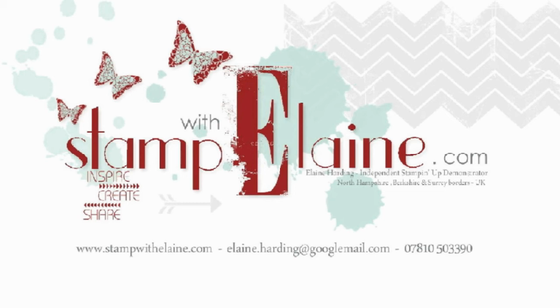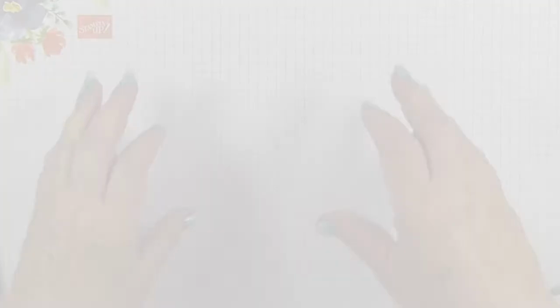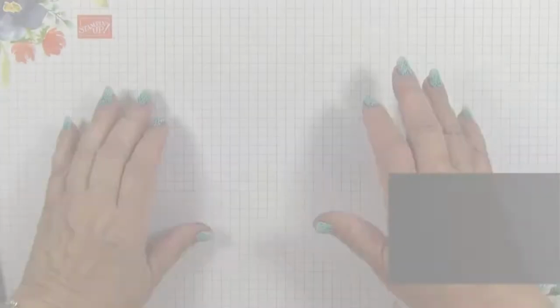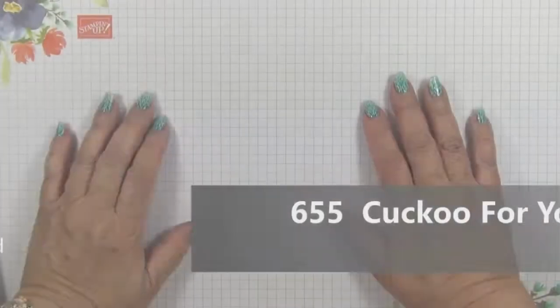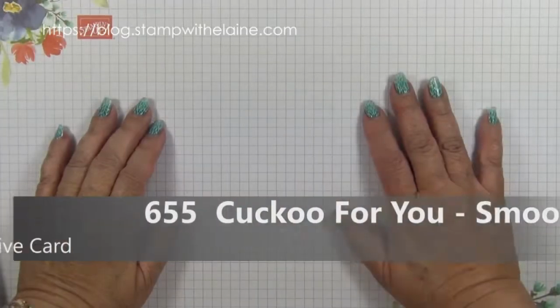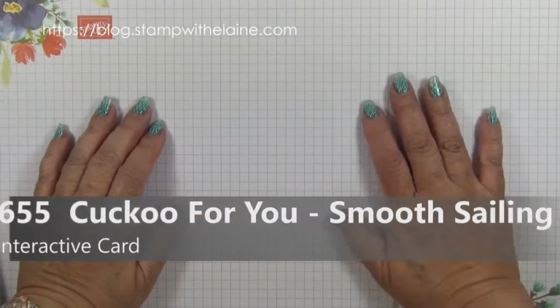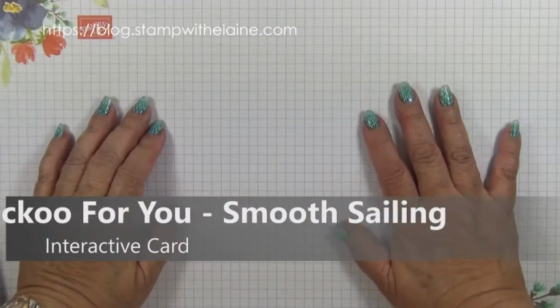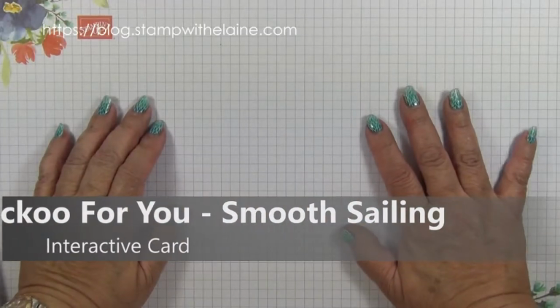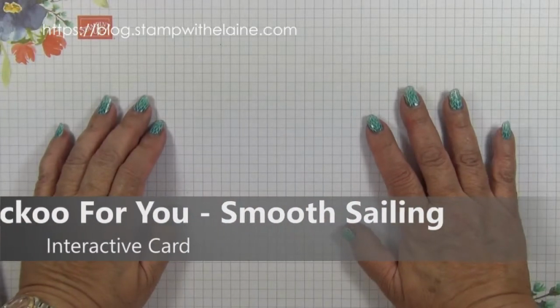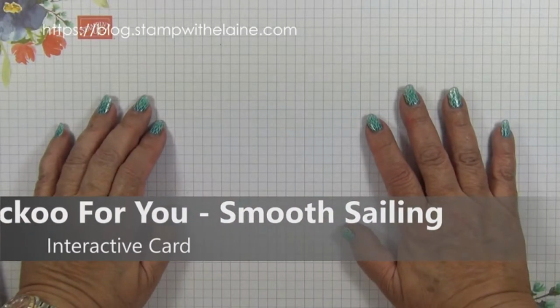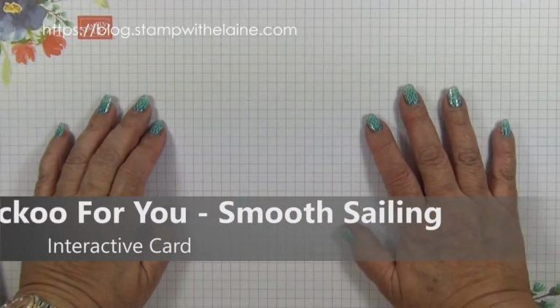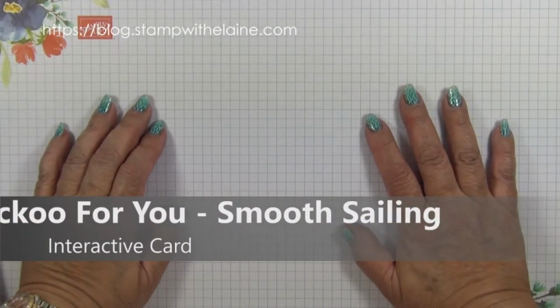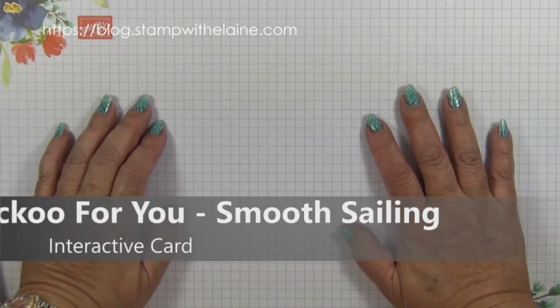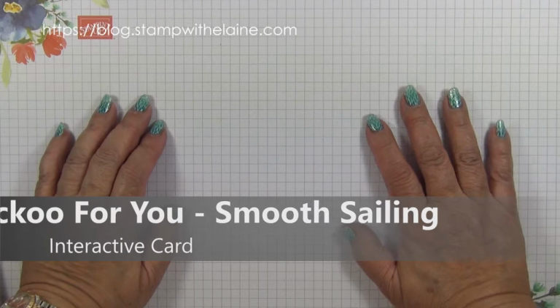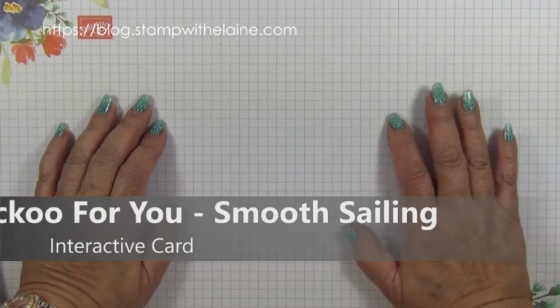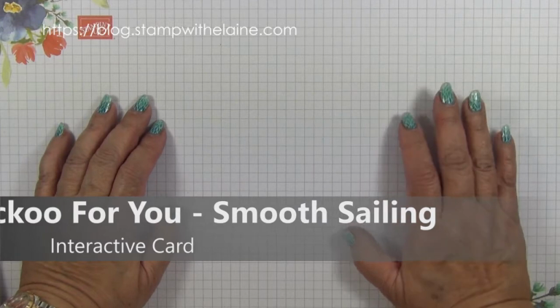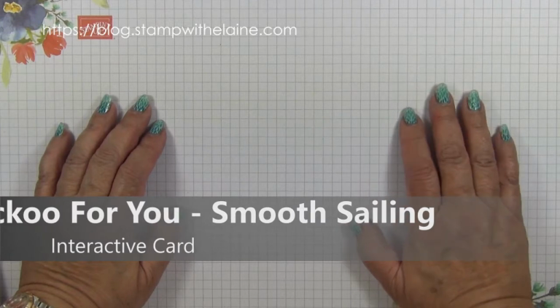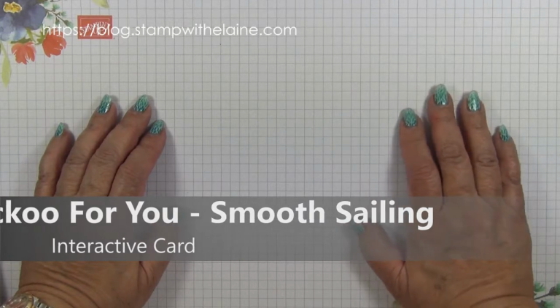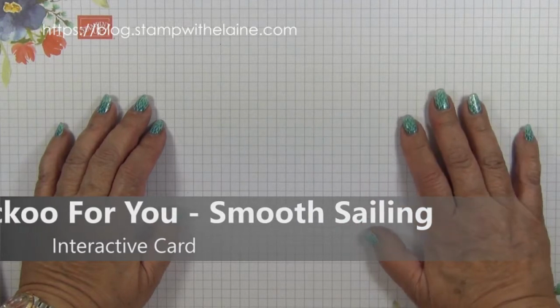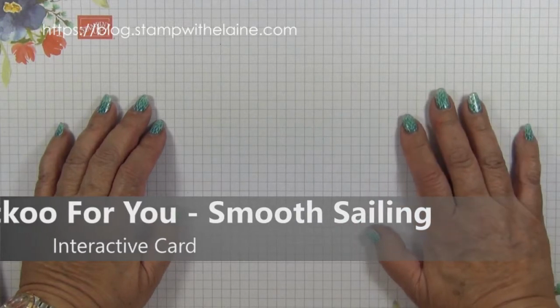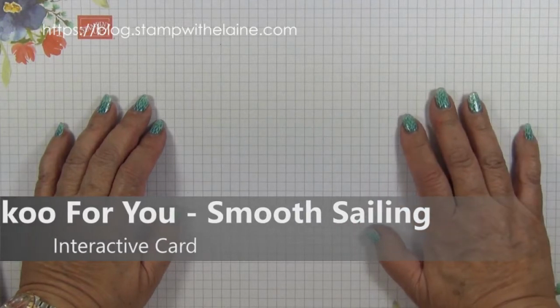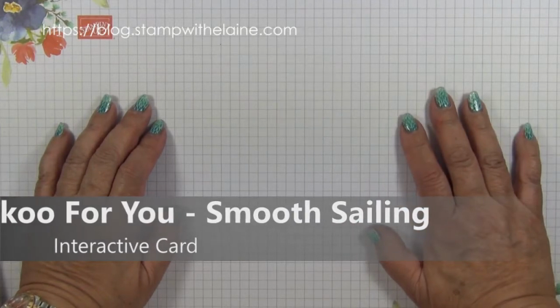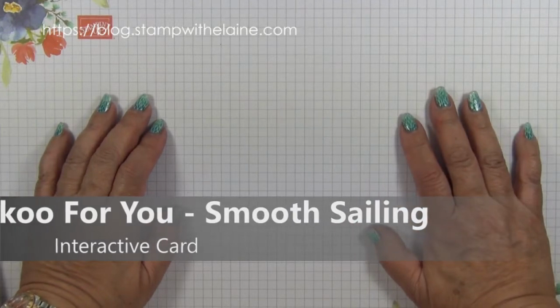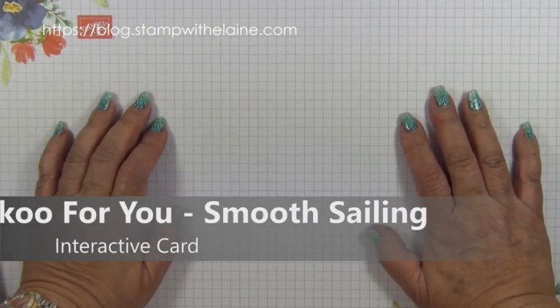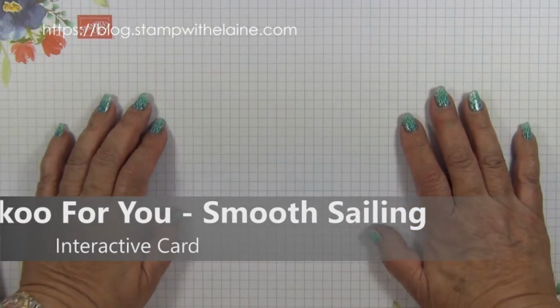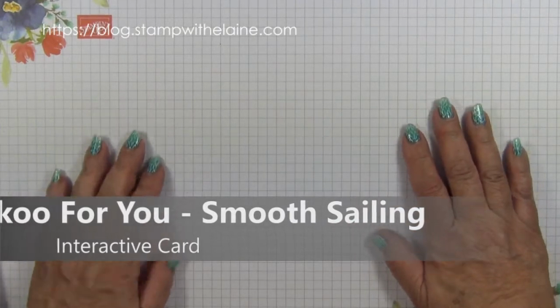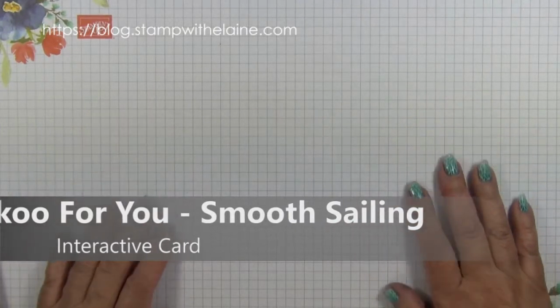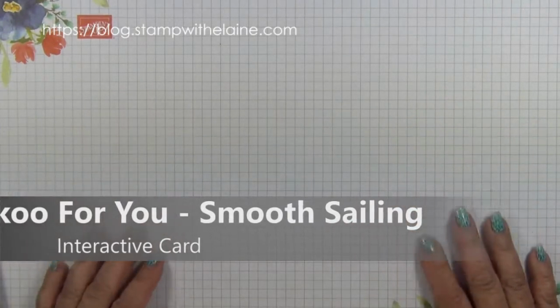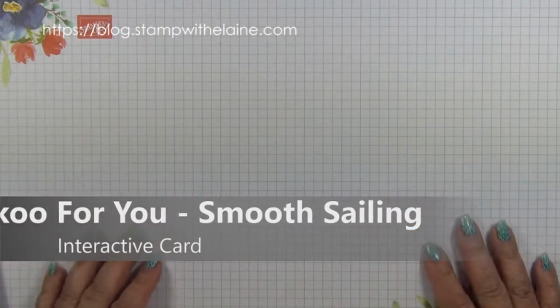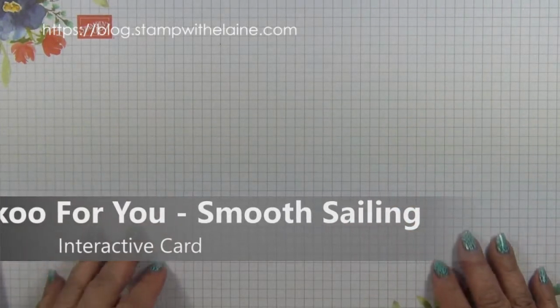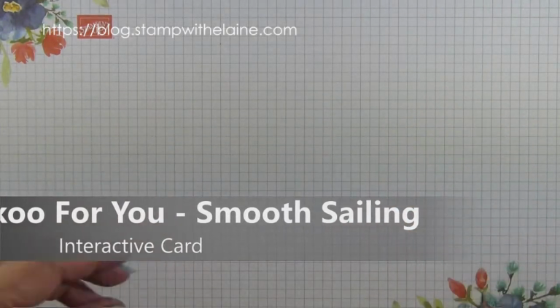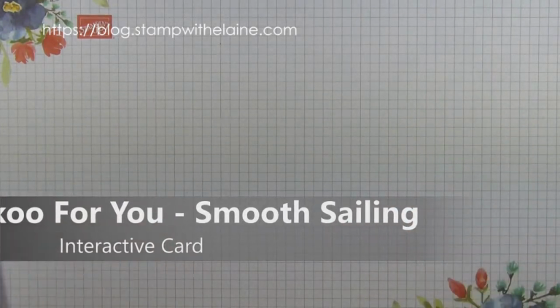Hi, I'm Elaine Harding. Welcome to my blog, stampwithelaine.com.